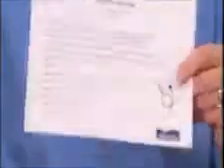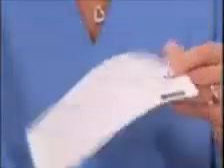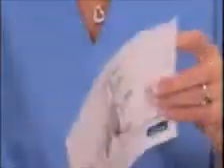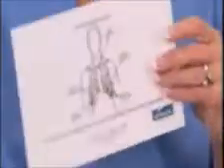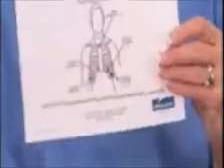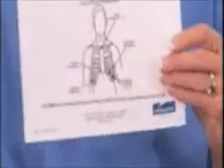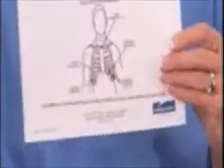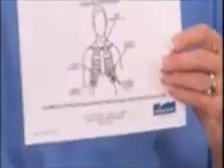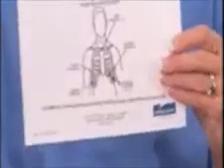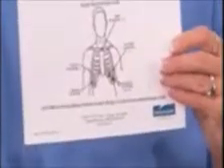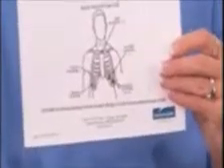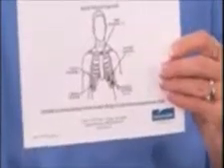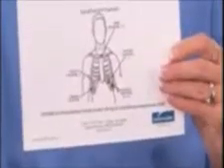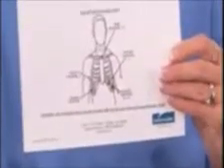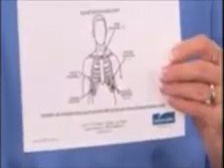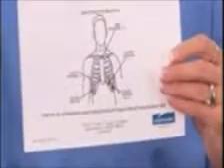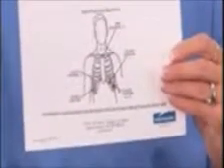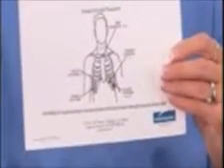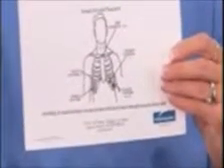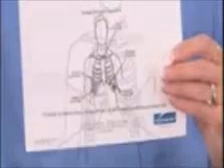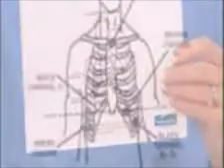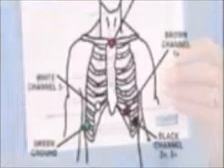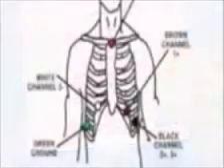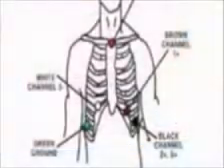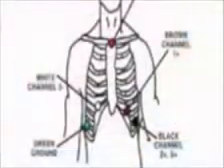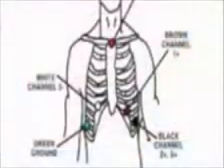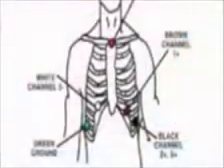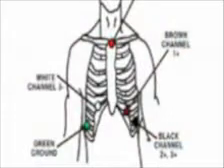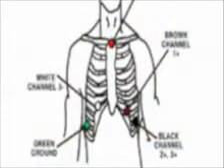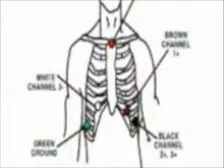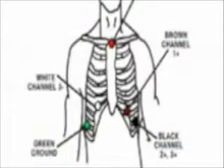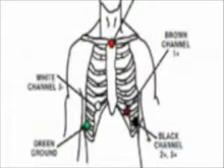This diagram illustrates the typical electrode placement for Holter monitoring. This is a 5-lead, 3-channel hookup.